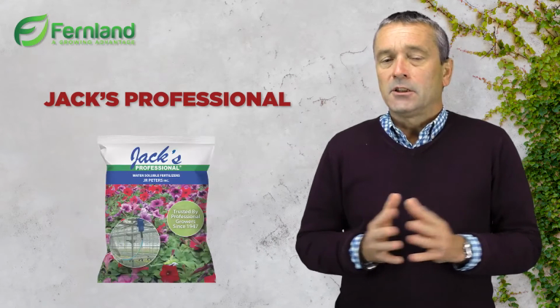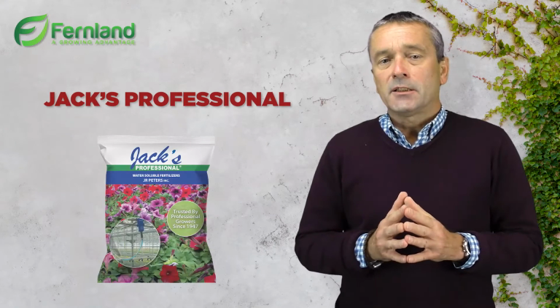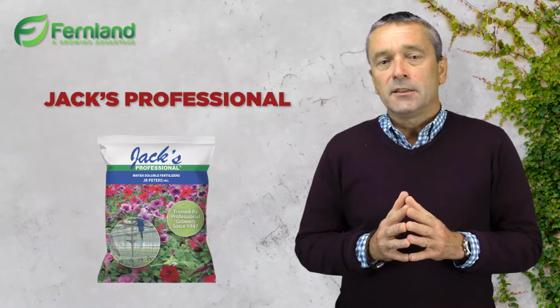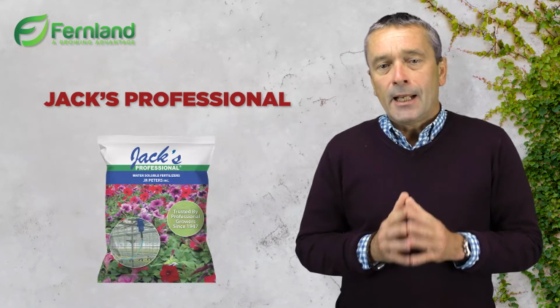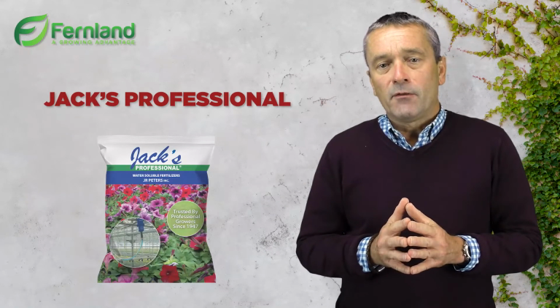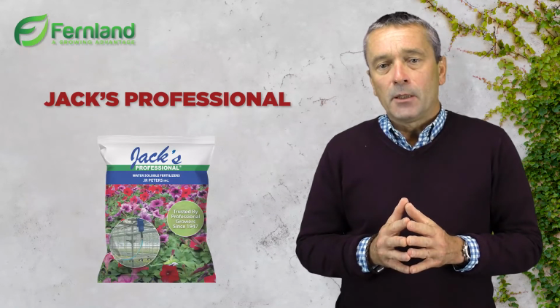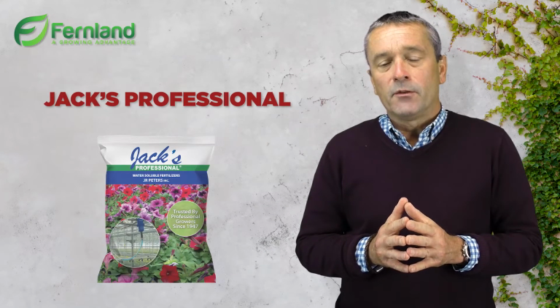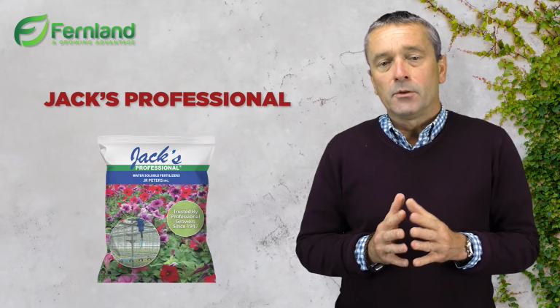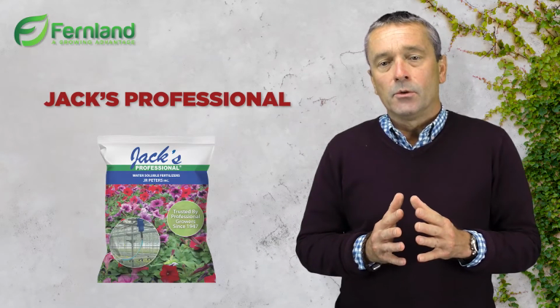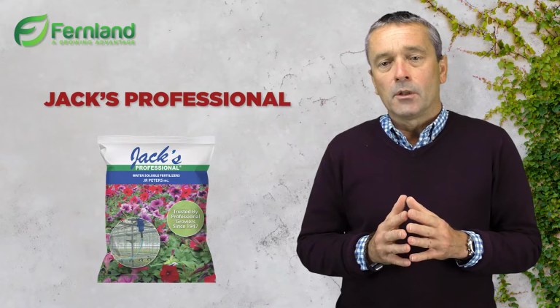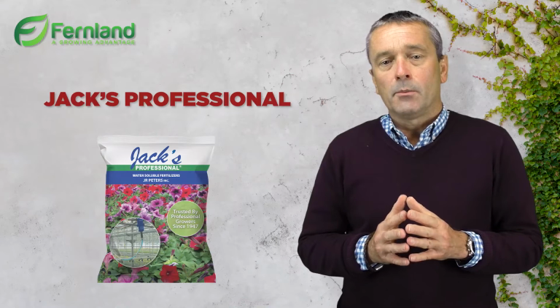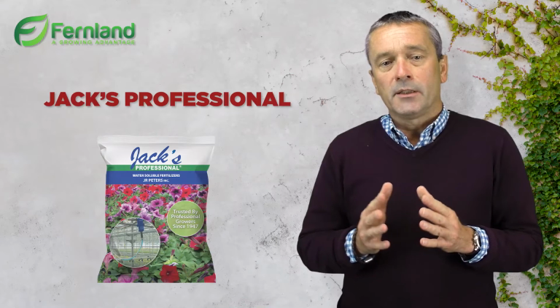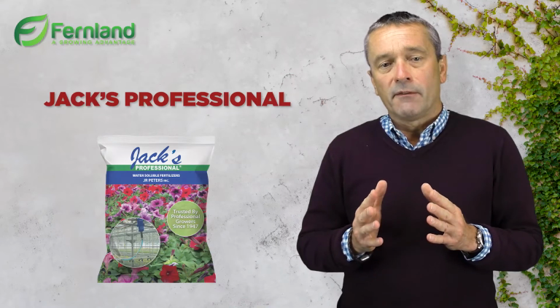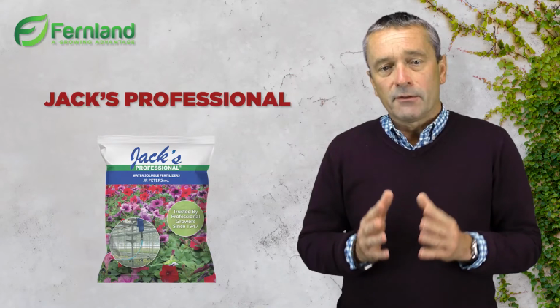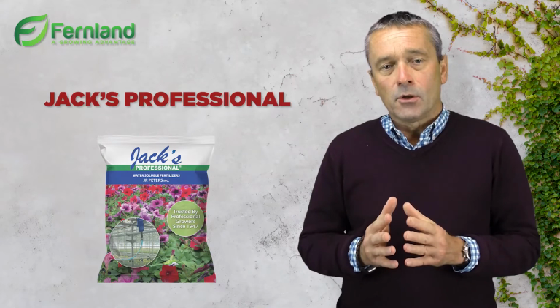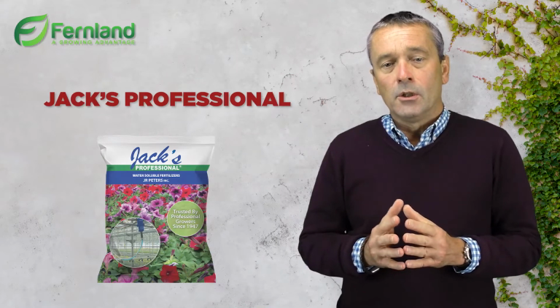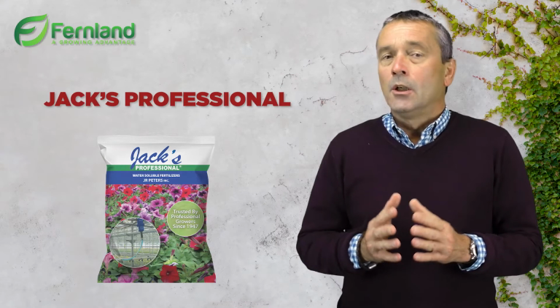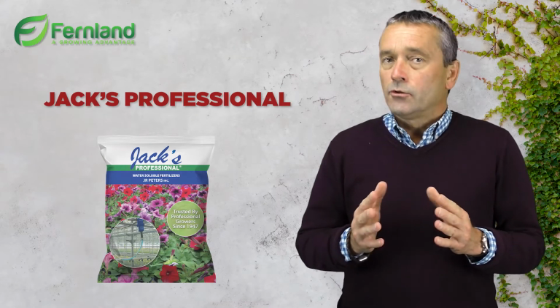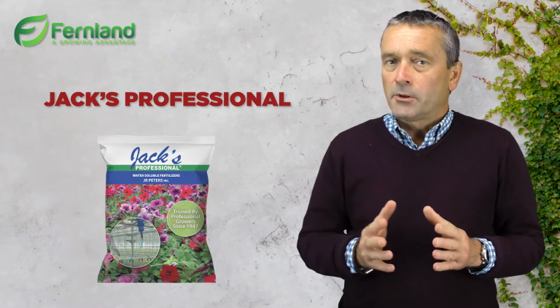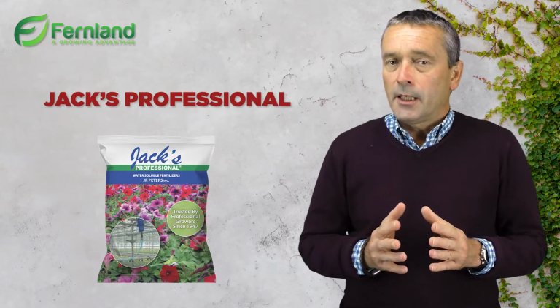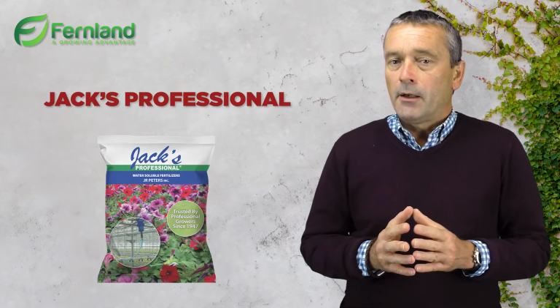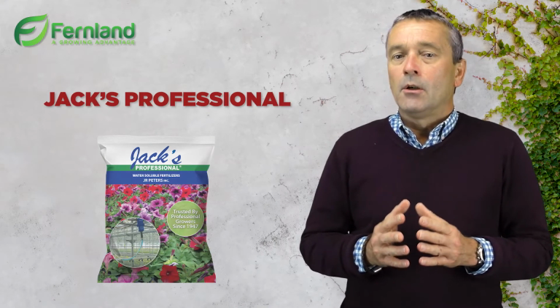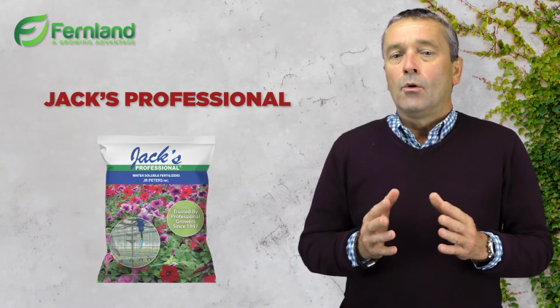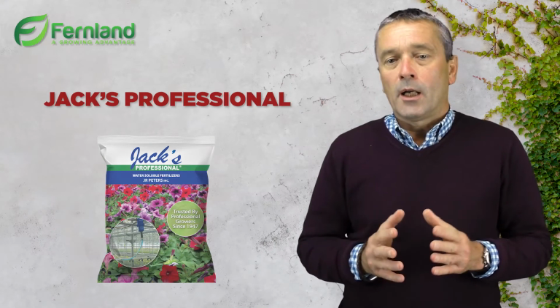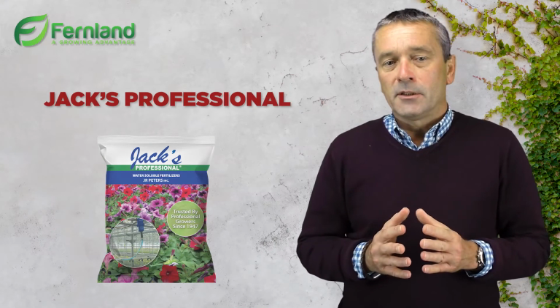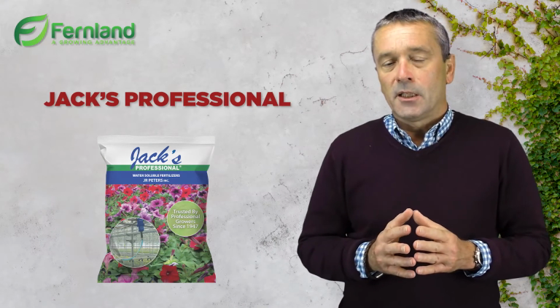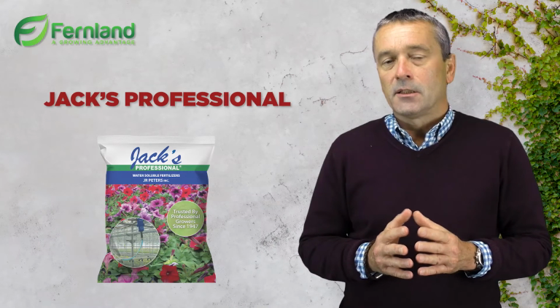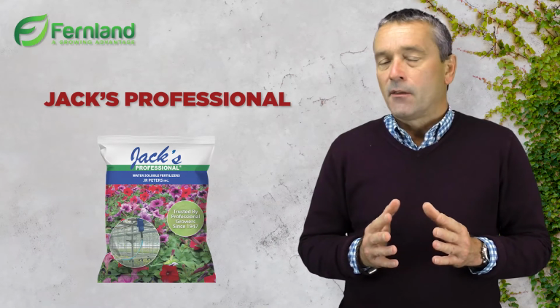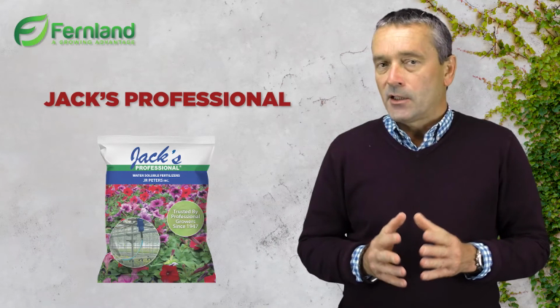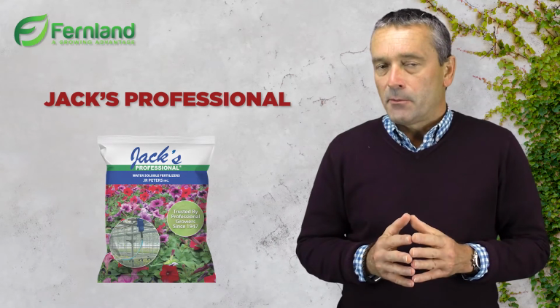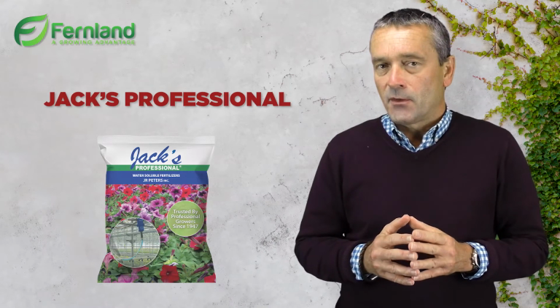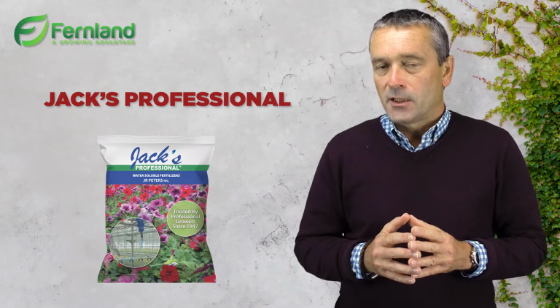Jax is now available for you to order. Please either give us a call, drop us an email, or come and see us. Thanks very much for listening.